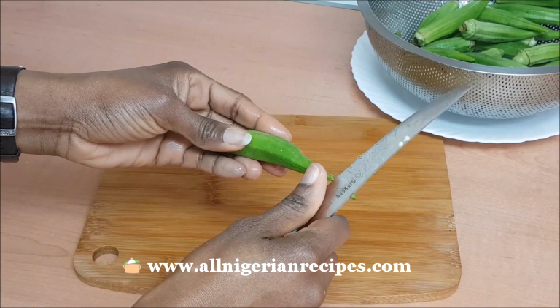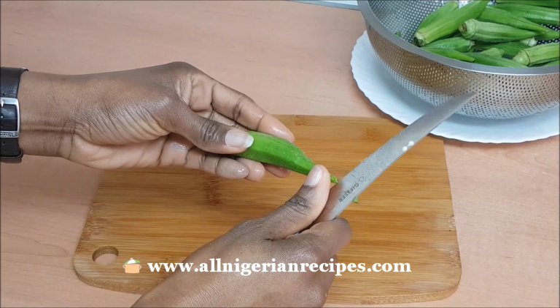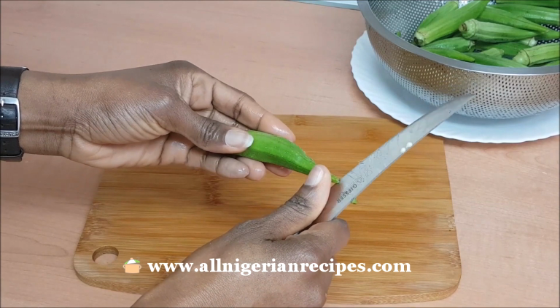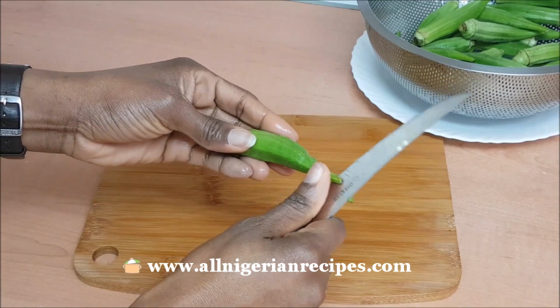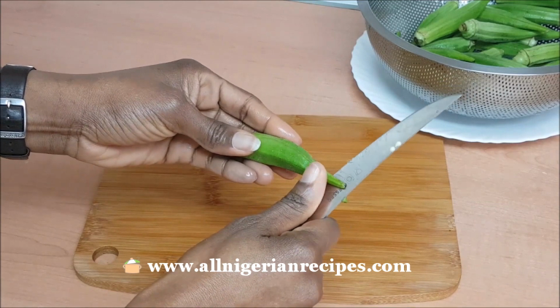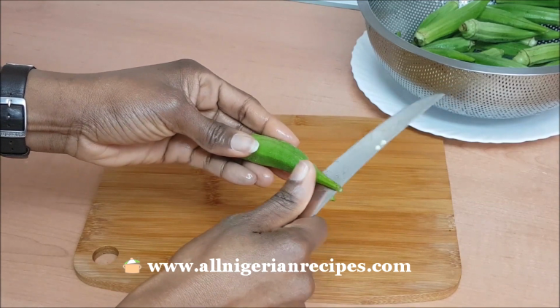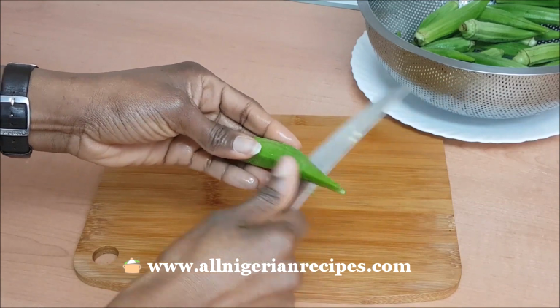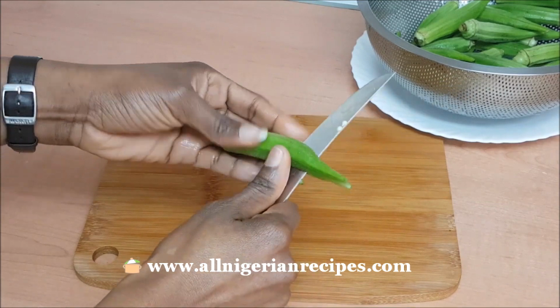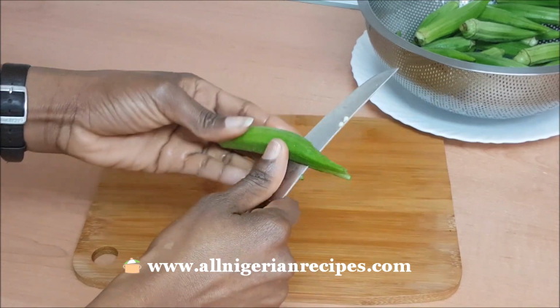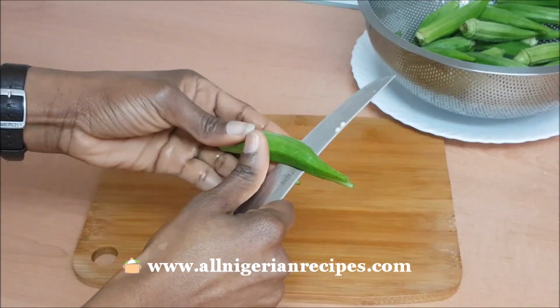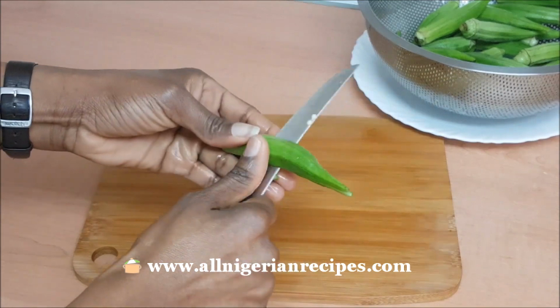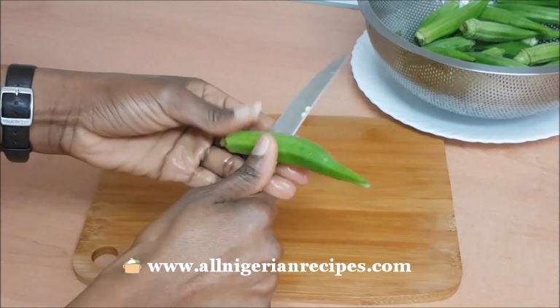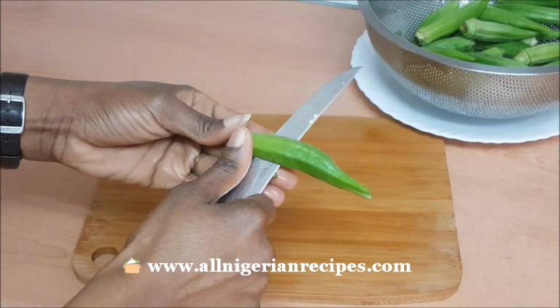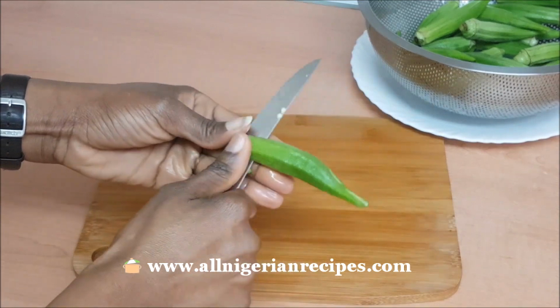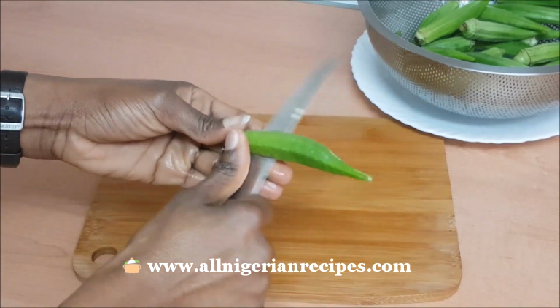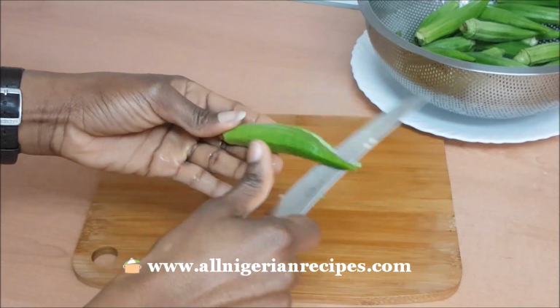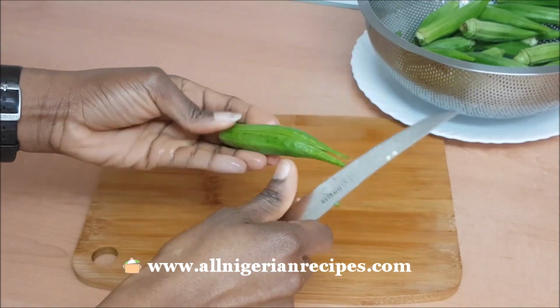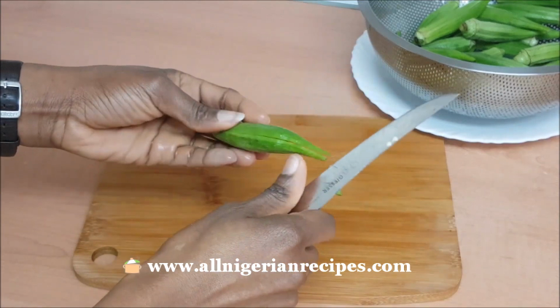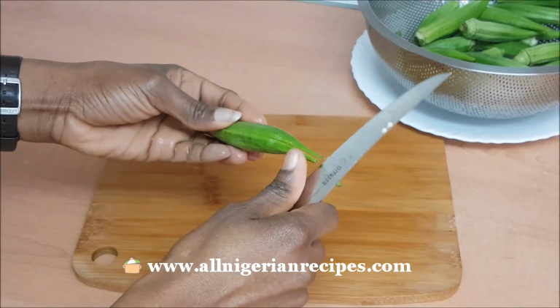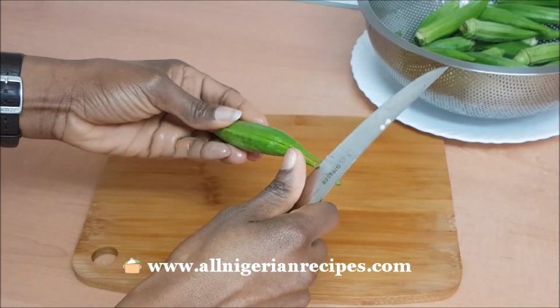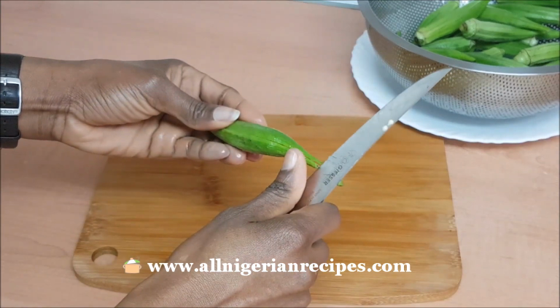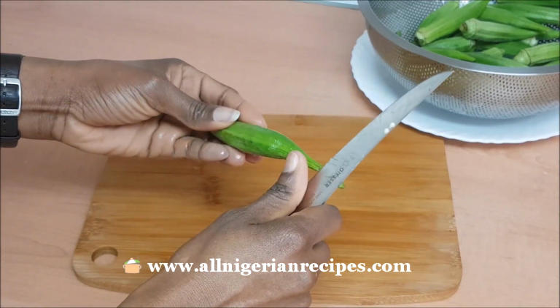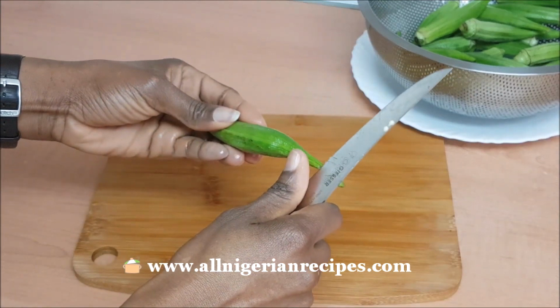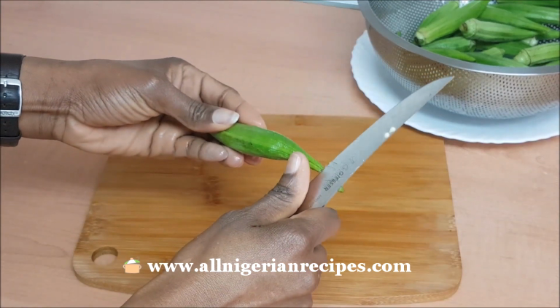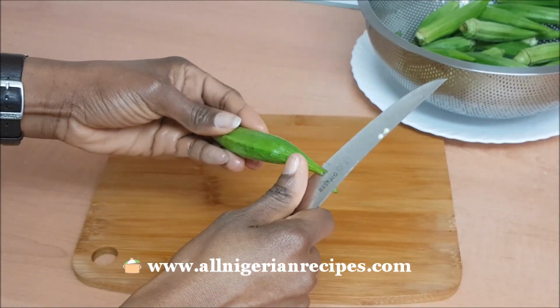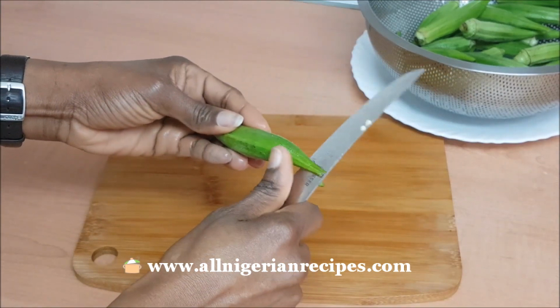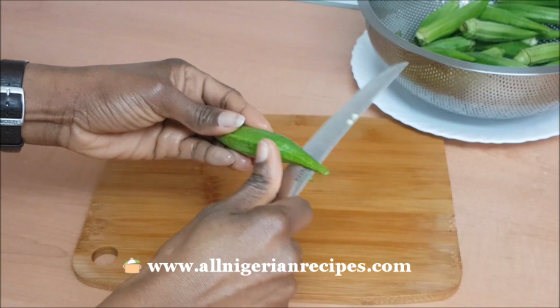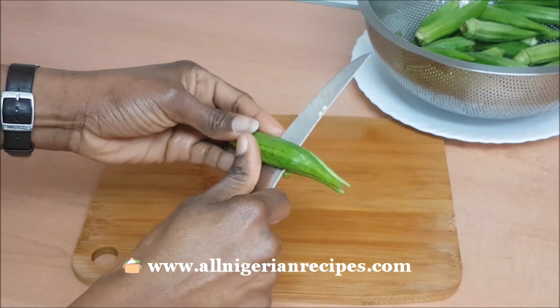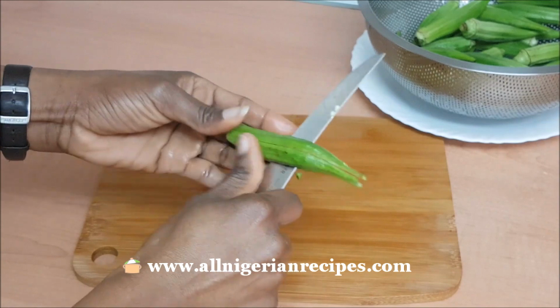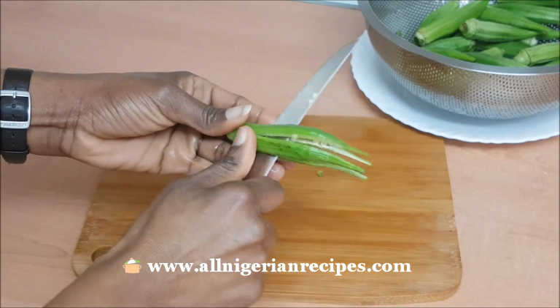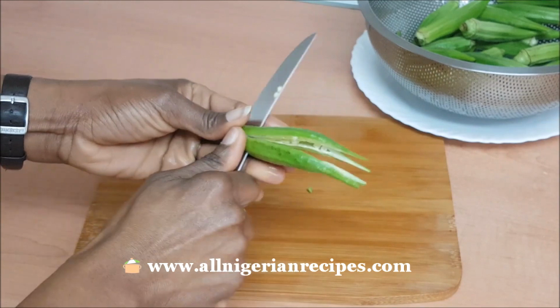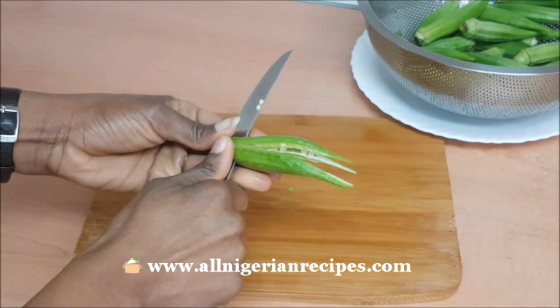Normally, this is how we cut okra — one by one. But to speed up the process, I batch-cut them.